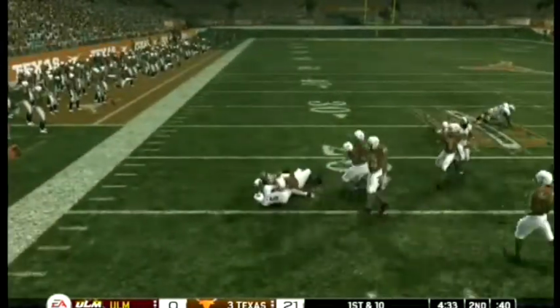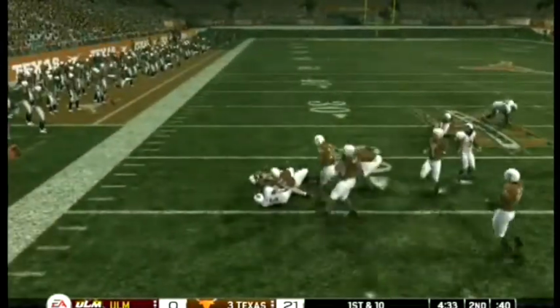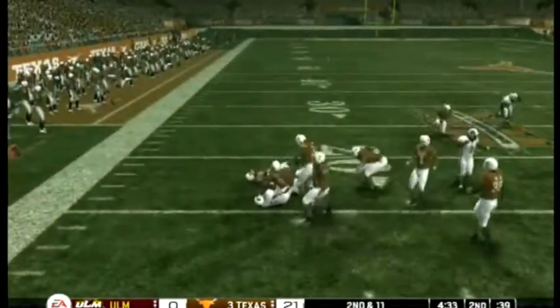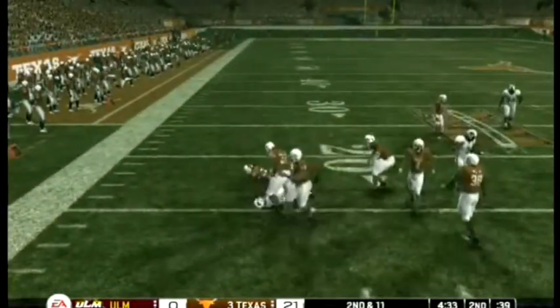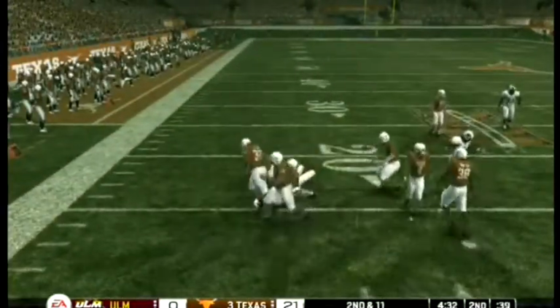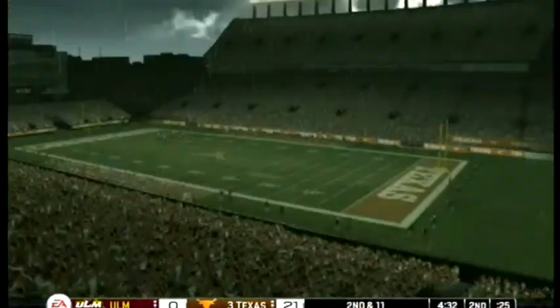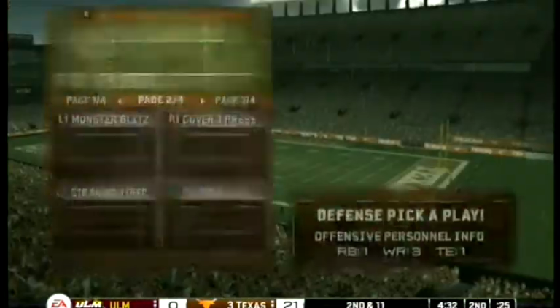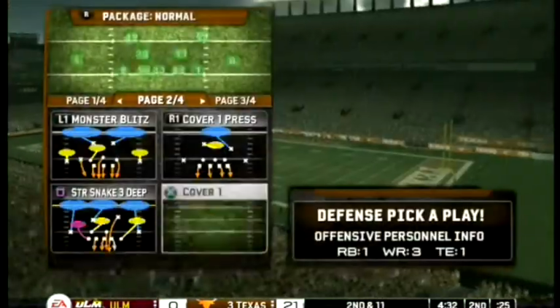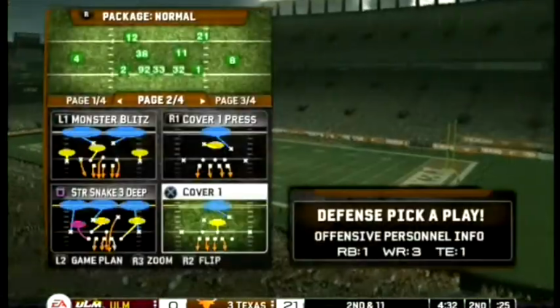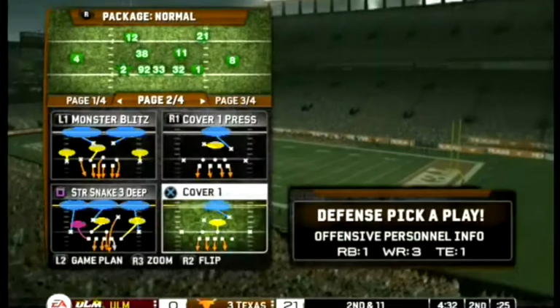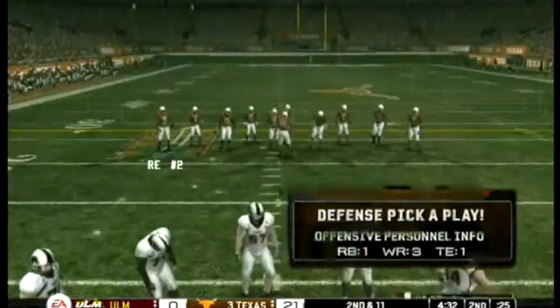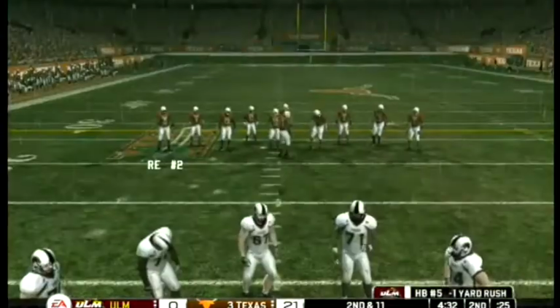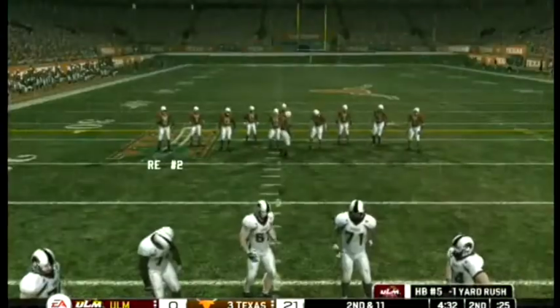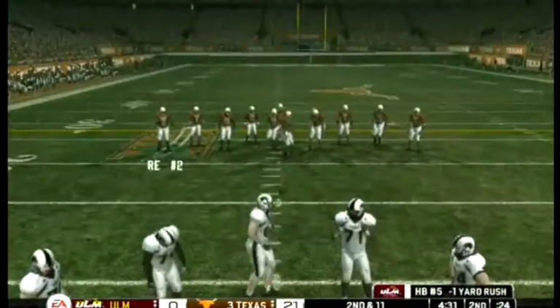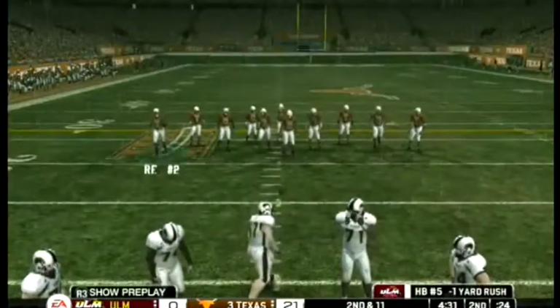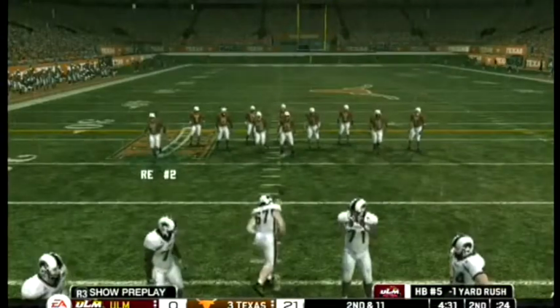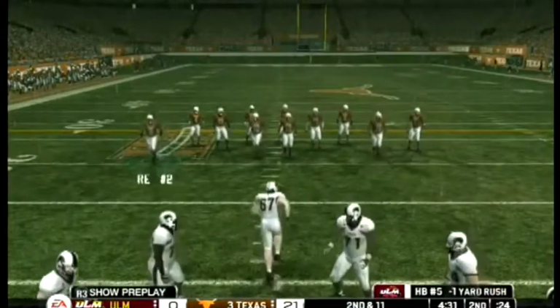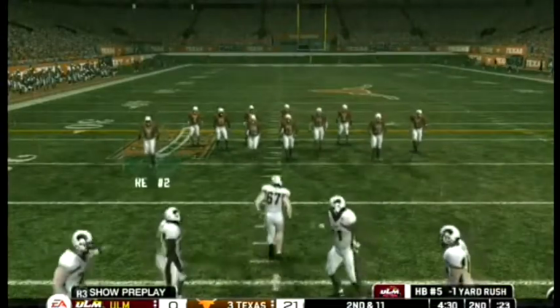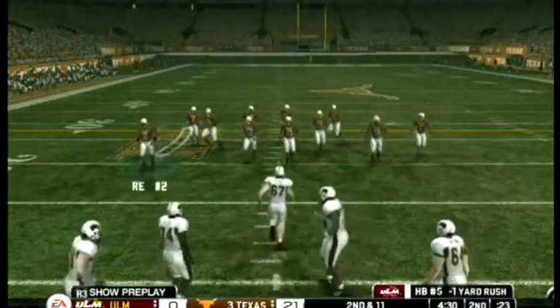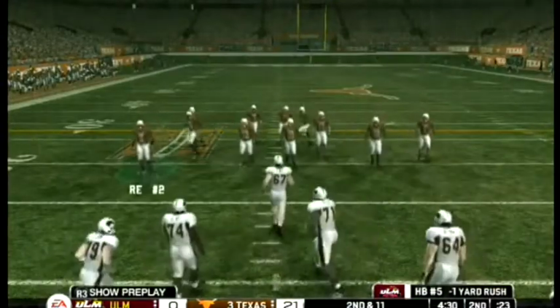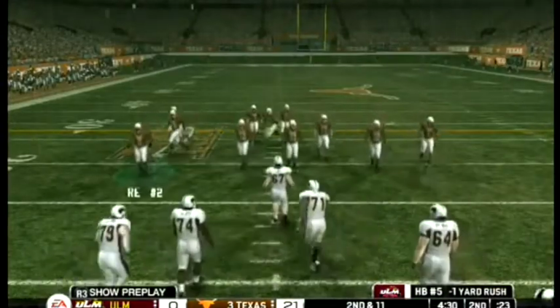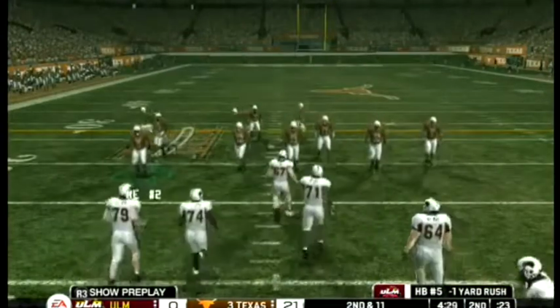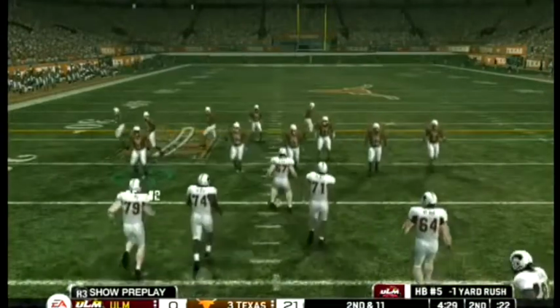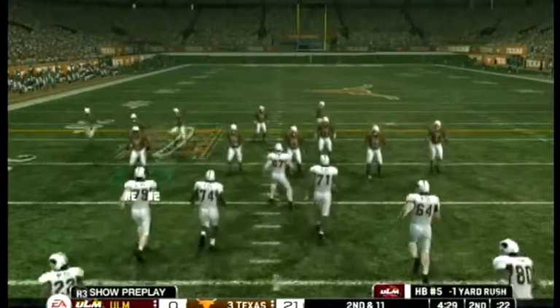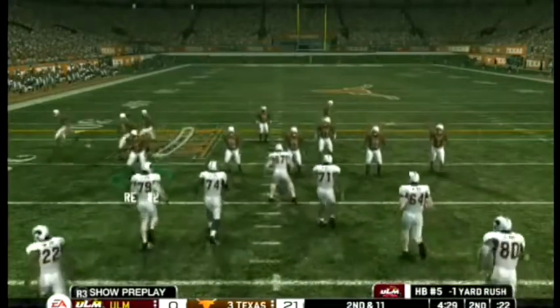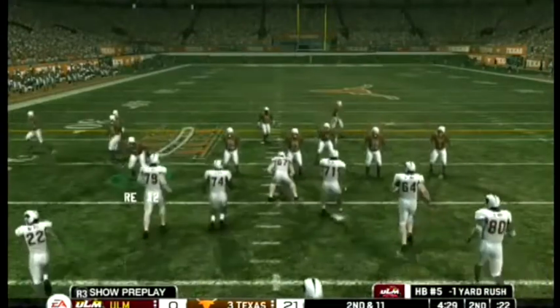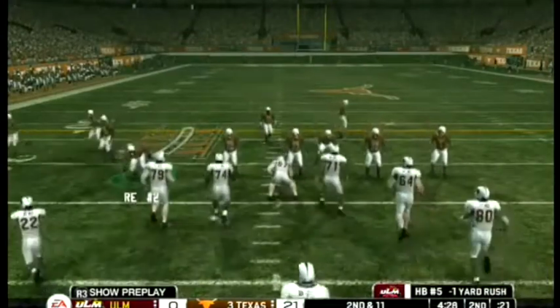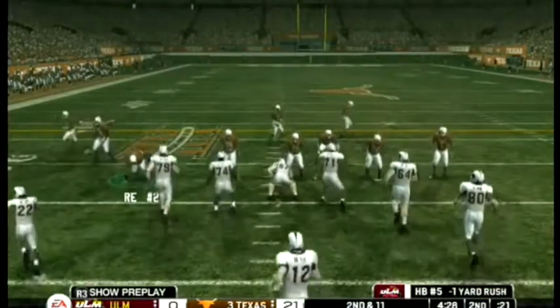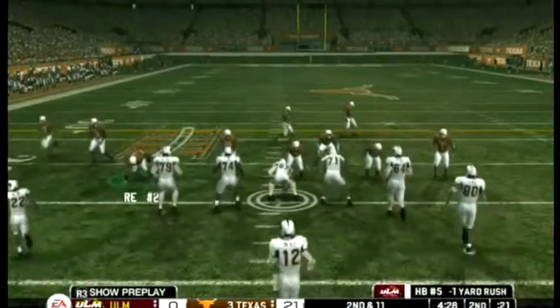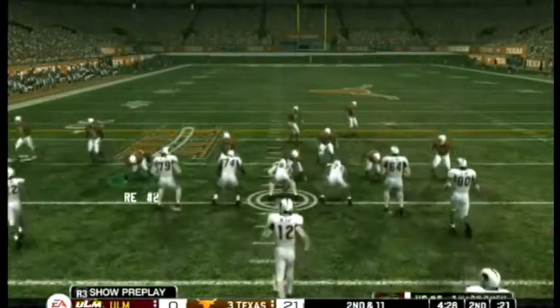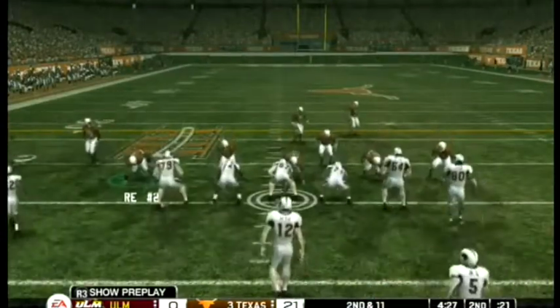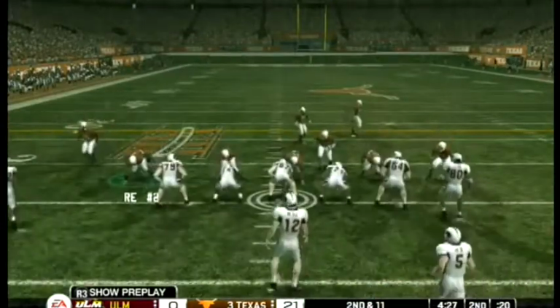They'll get him in the backfield — nice tackle to bring him down before he got back to the line of scrimmage. Solid effort there to break up that play.